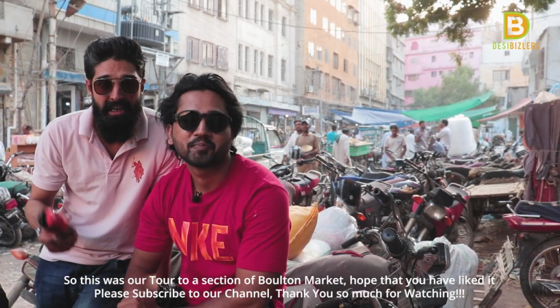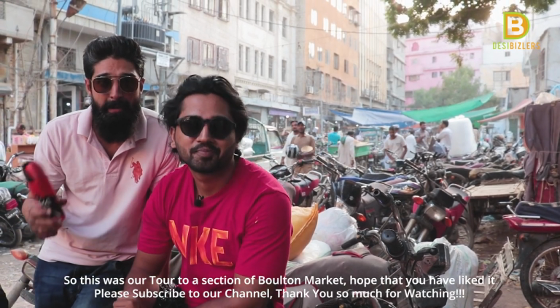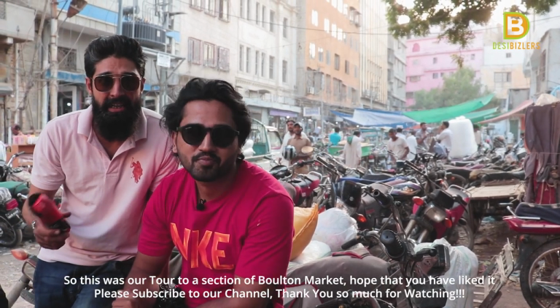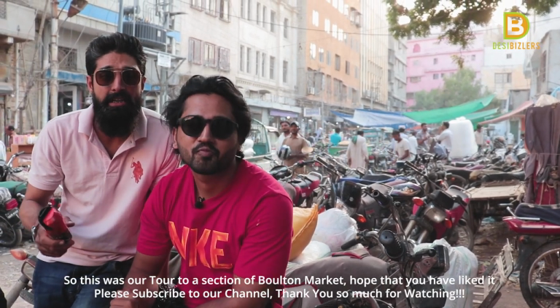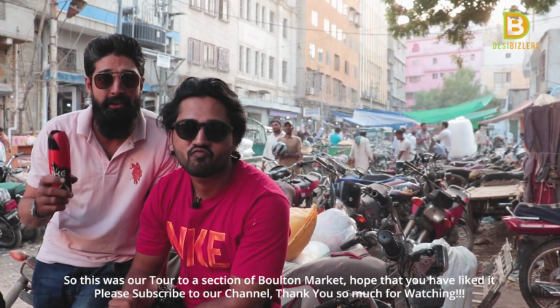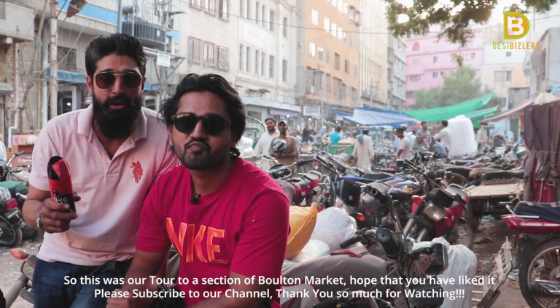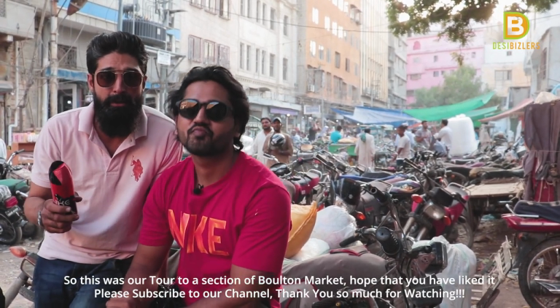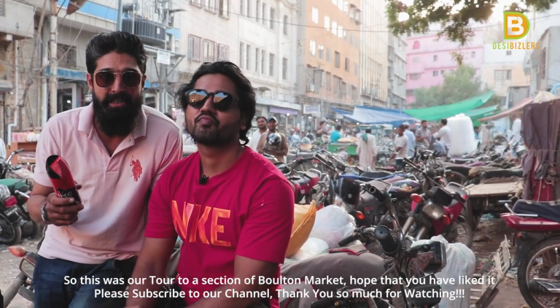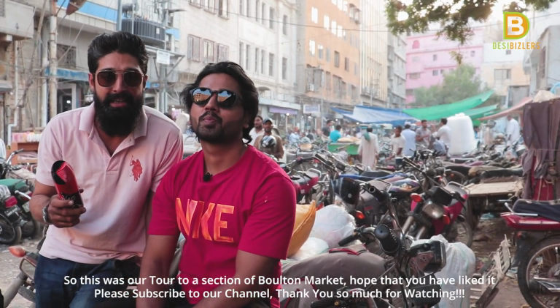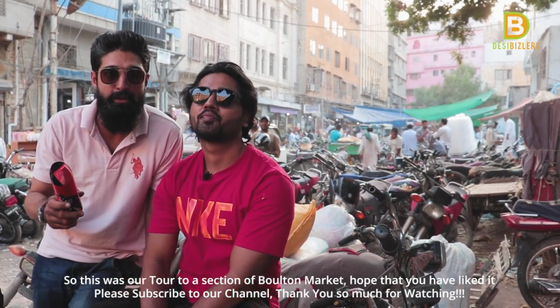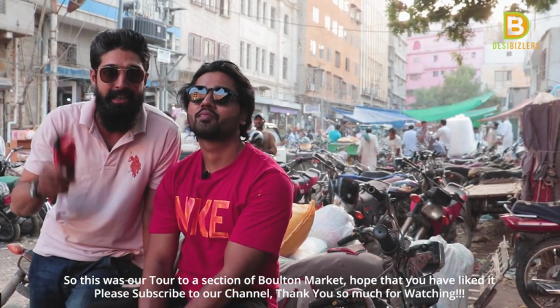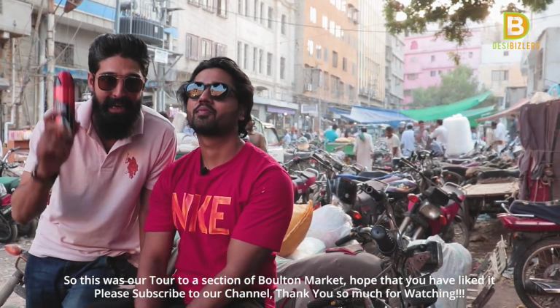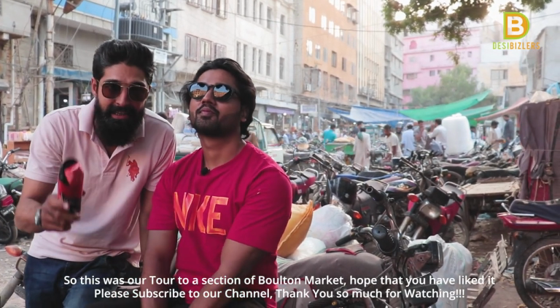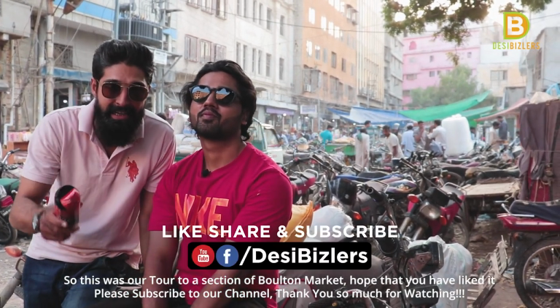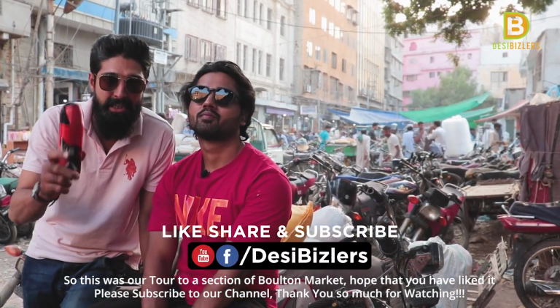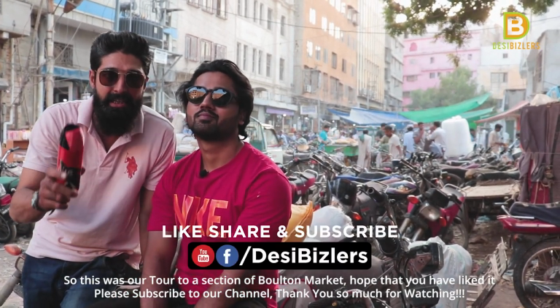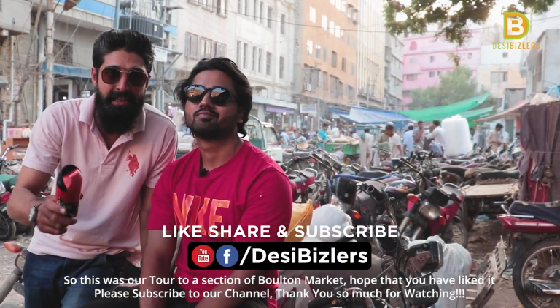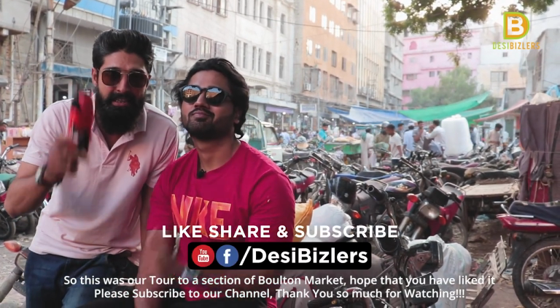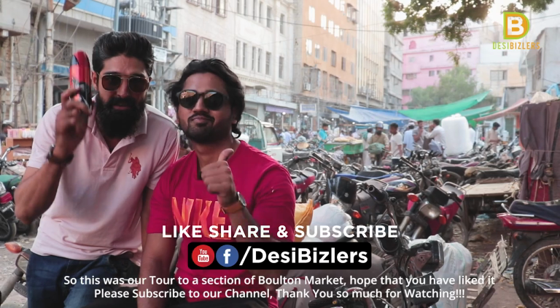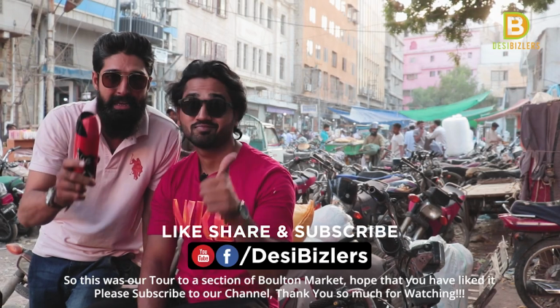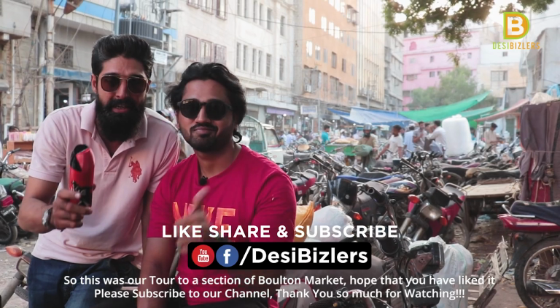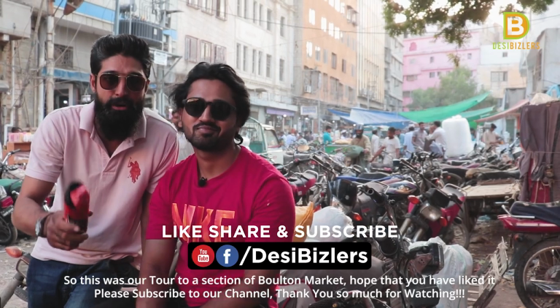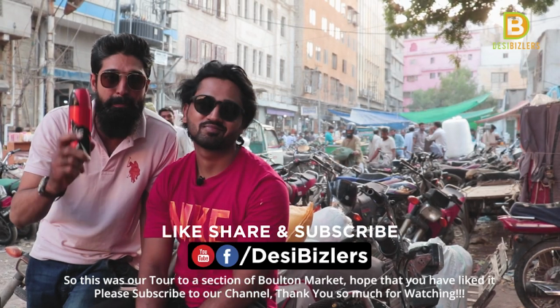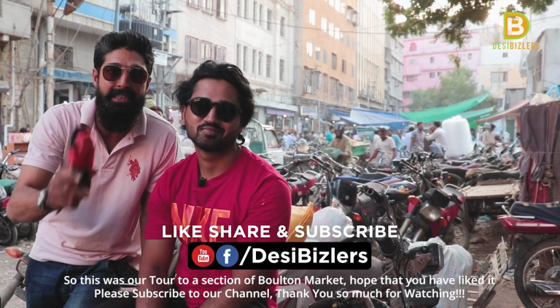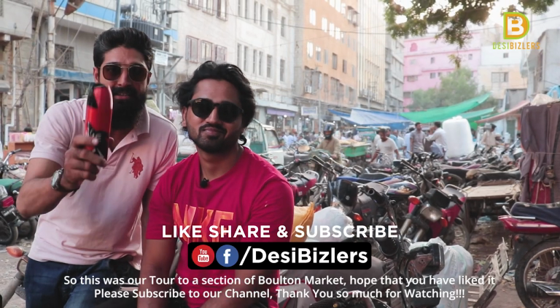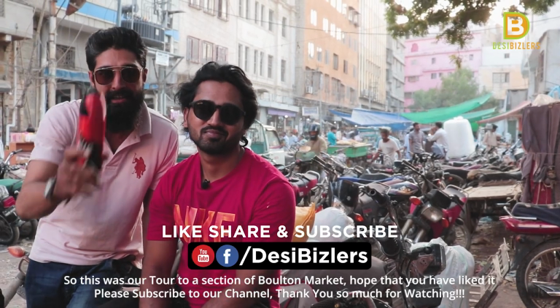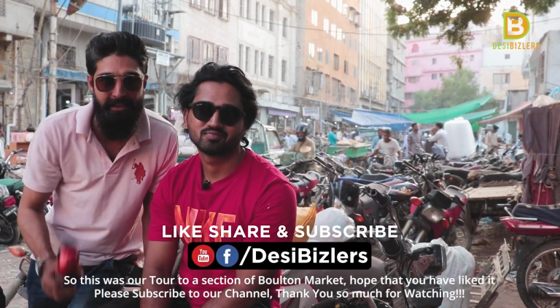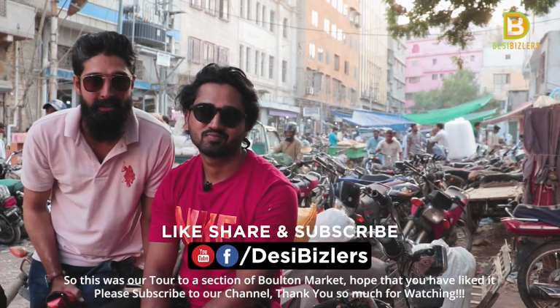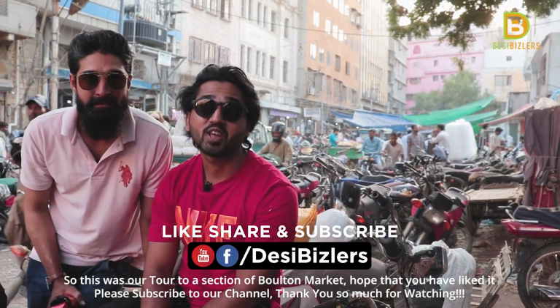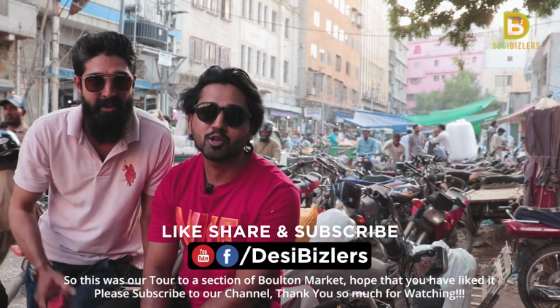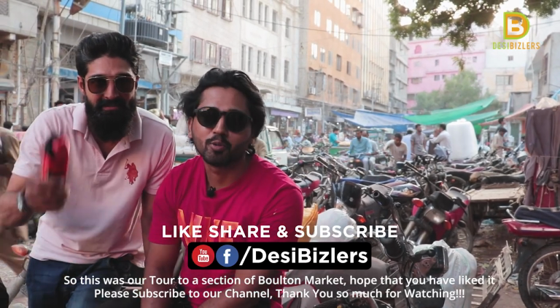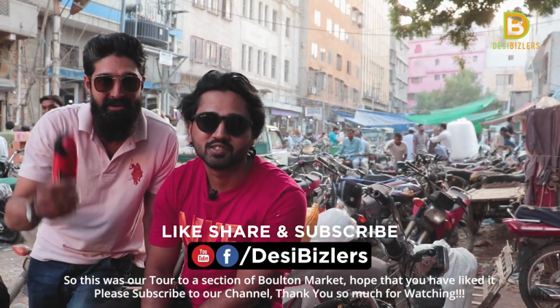If you liked this video, please like, share and subscribe. Please stay connected. Thank you so much.